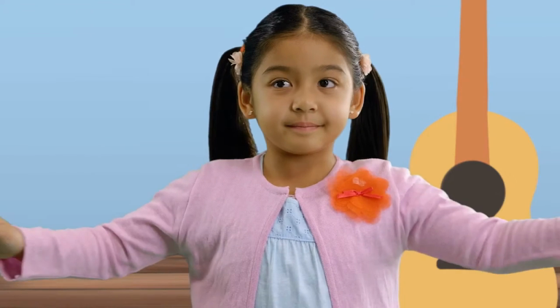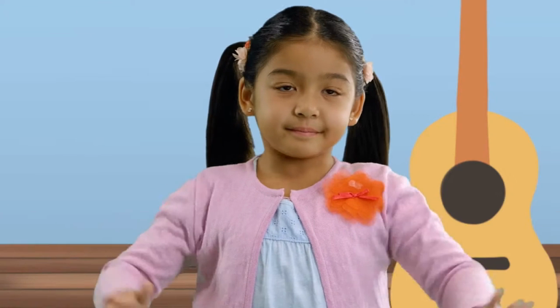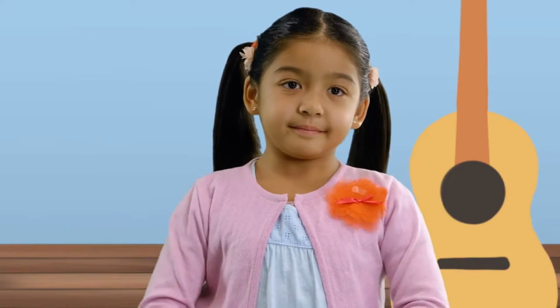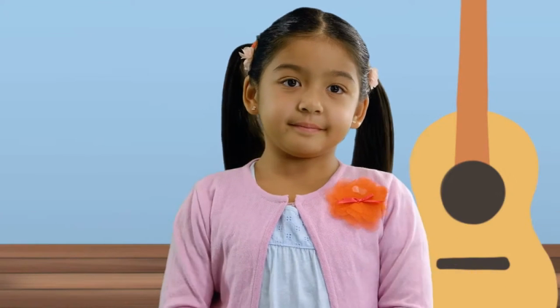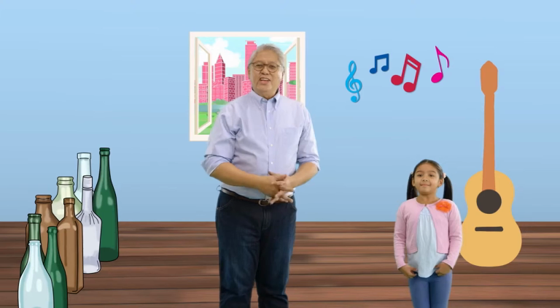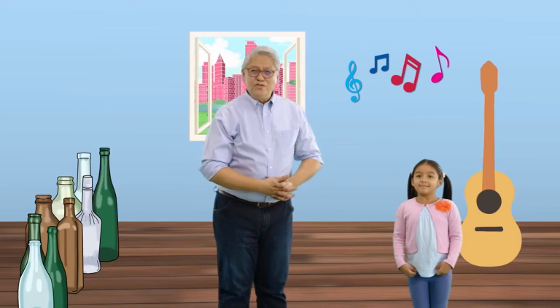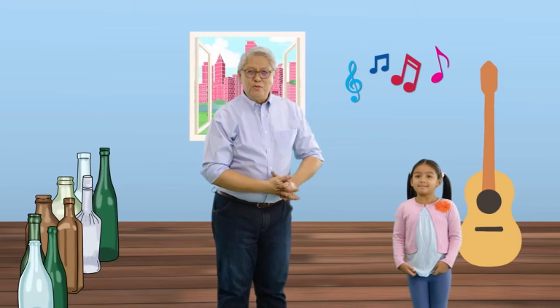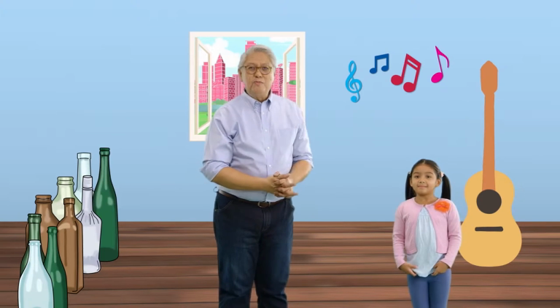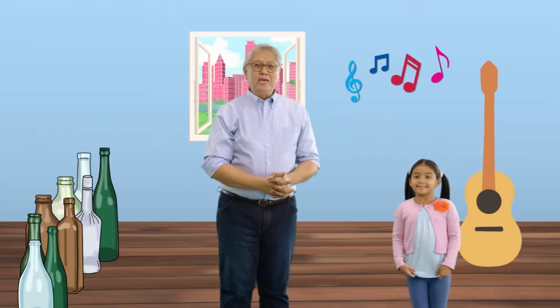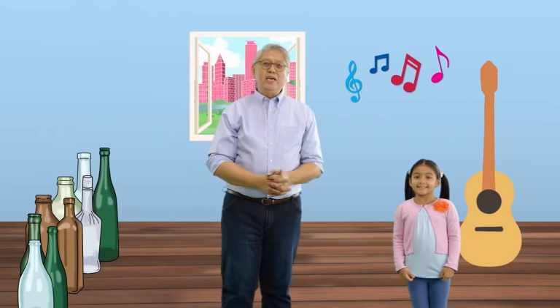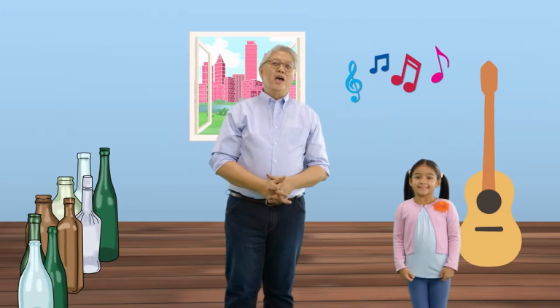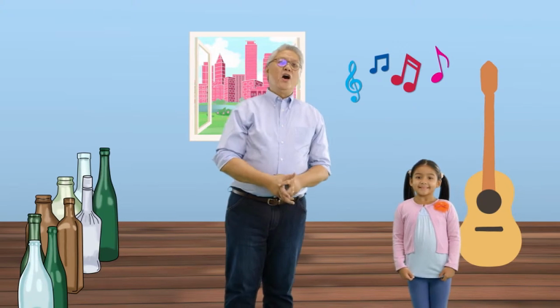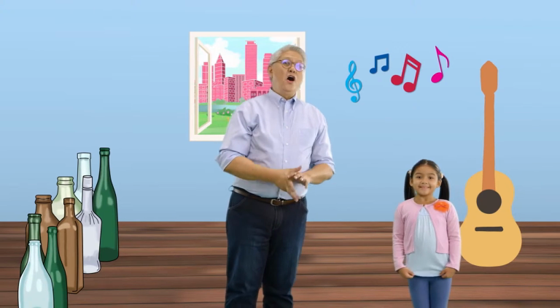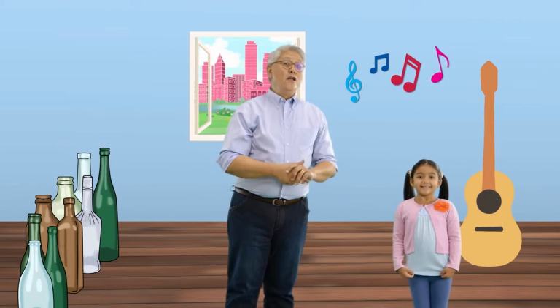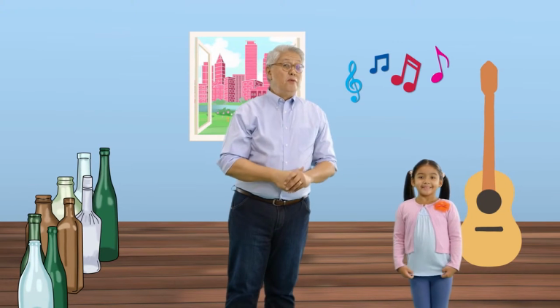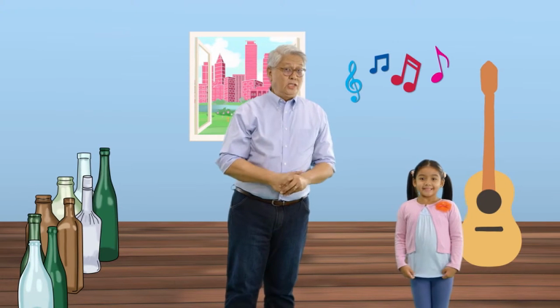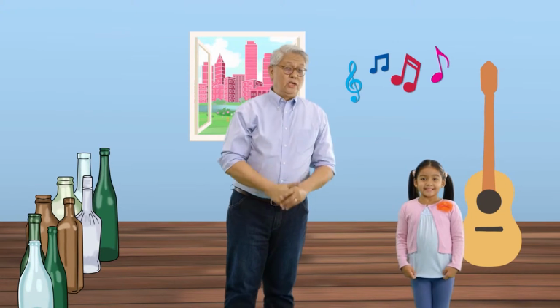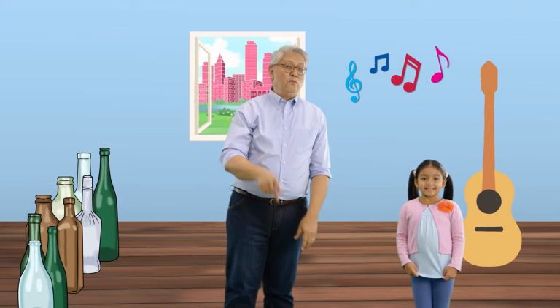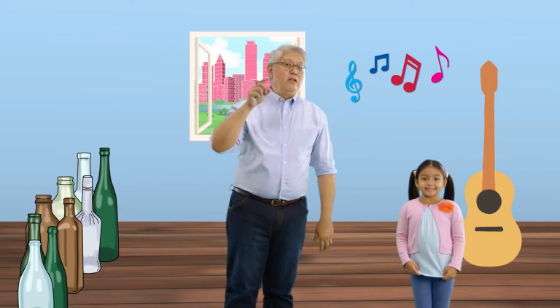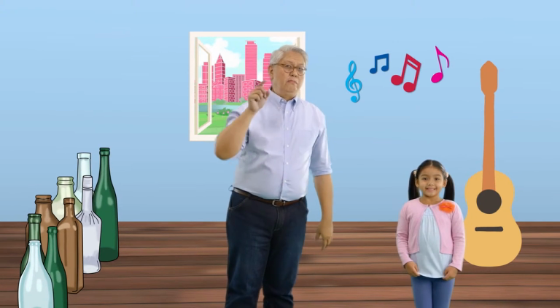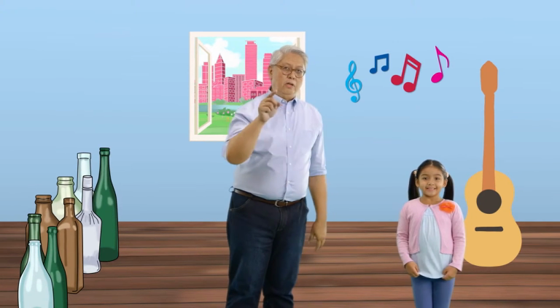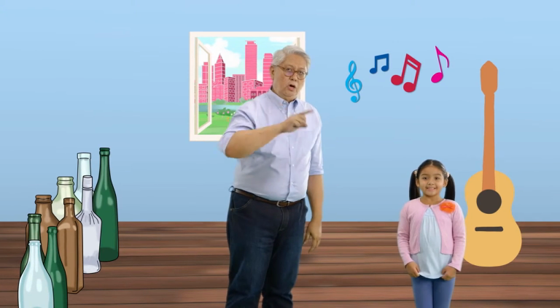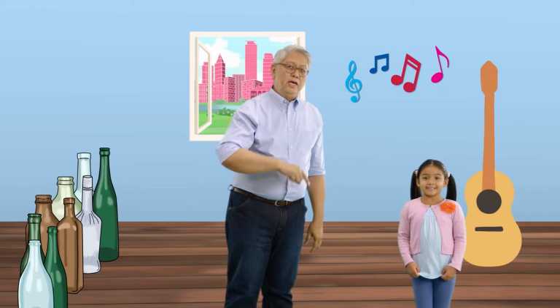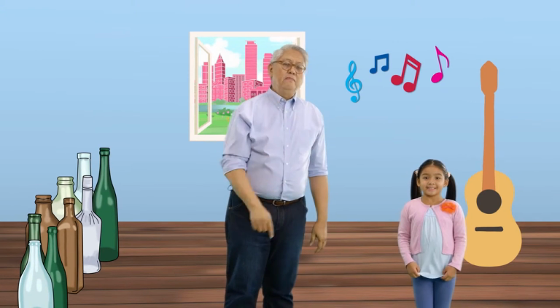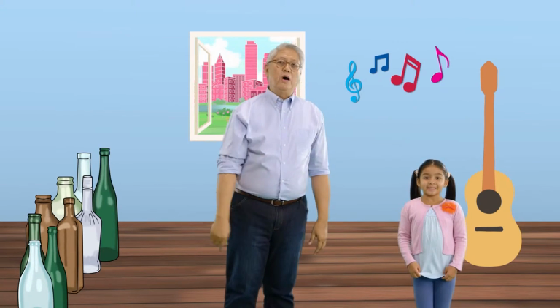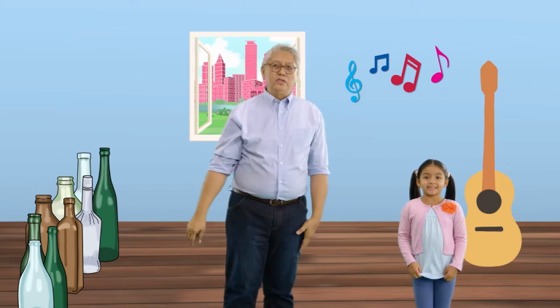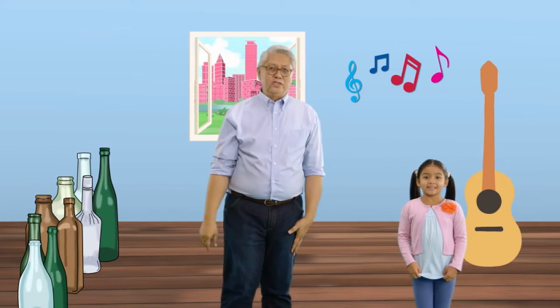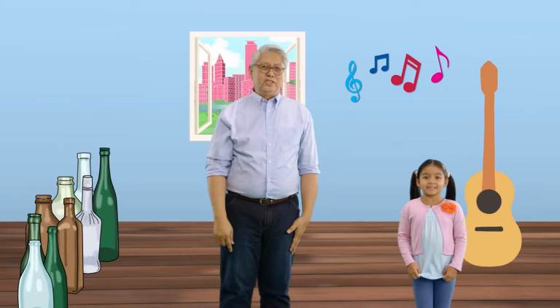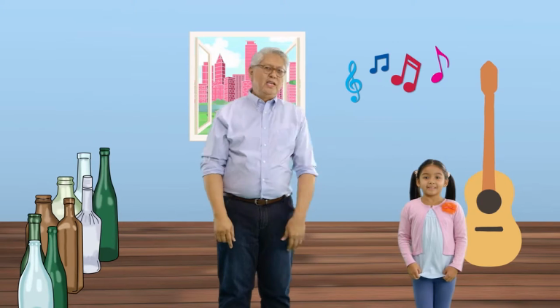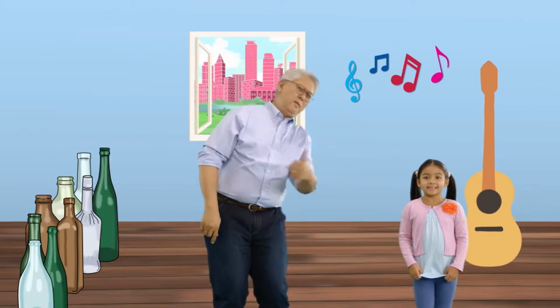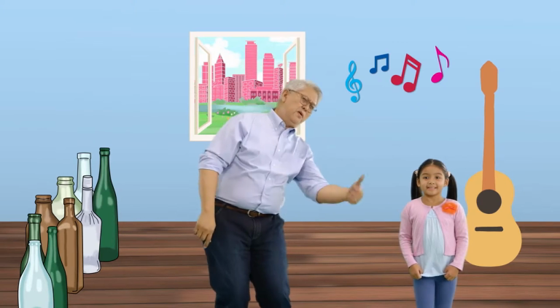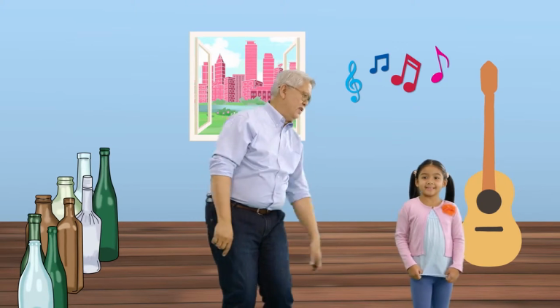Today's lesson will be on pitch with blowing bottles. Come on.